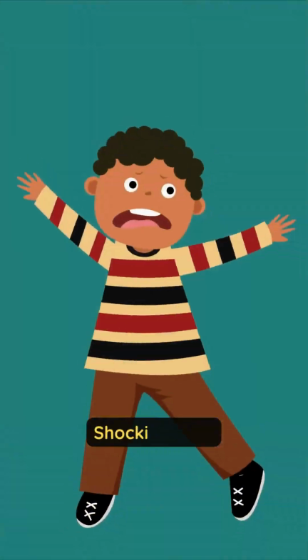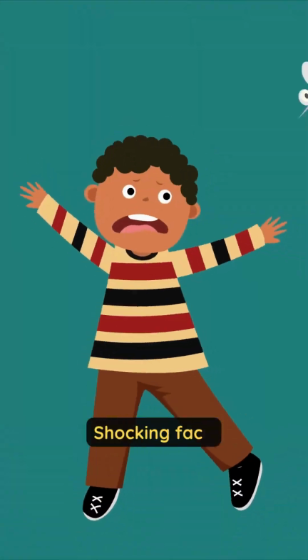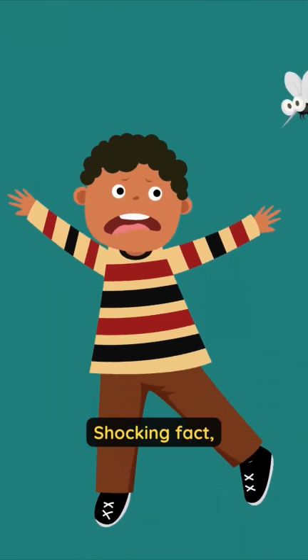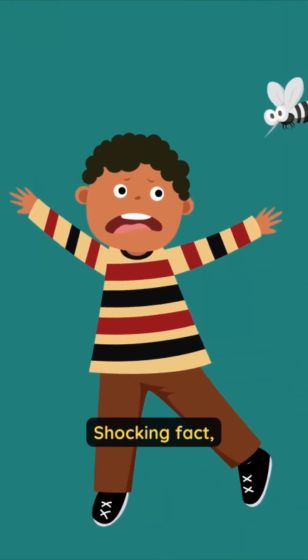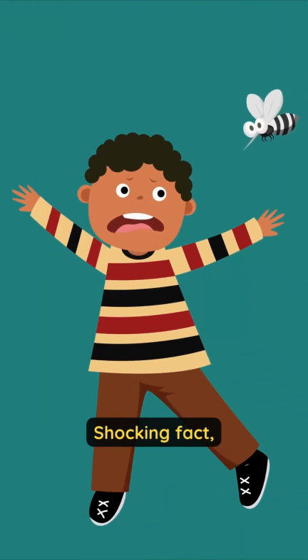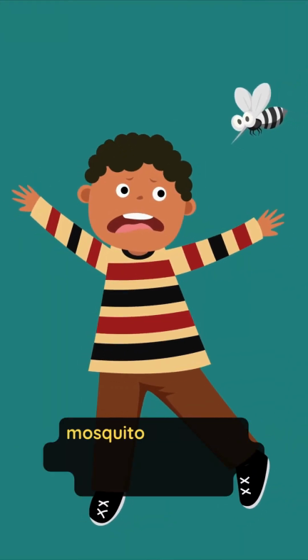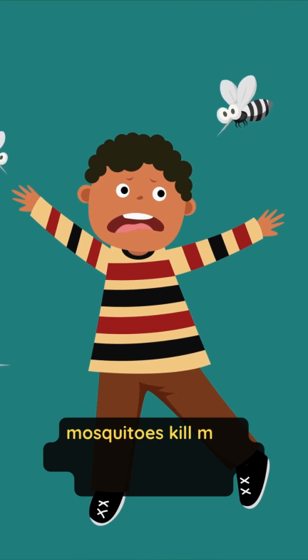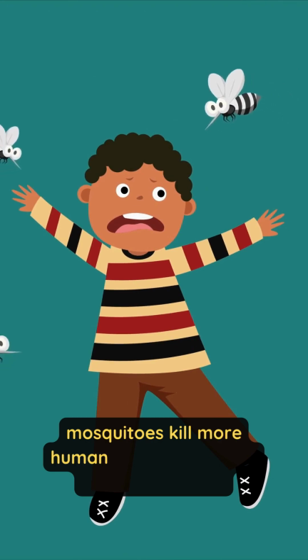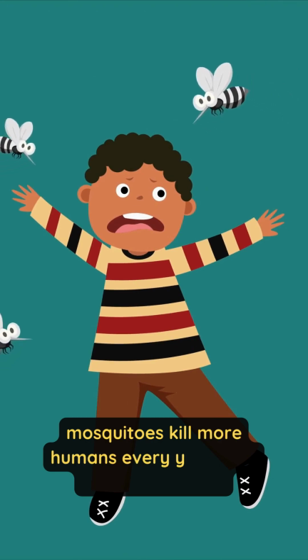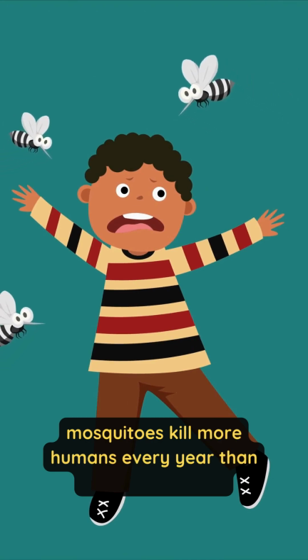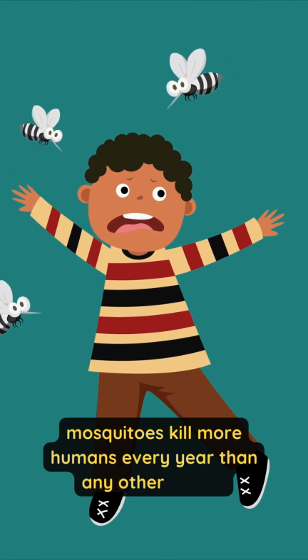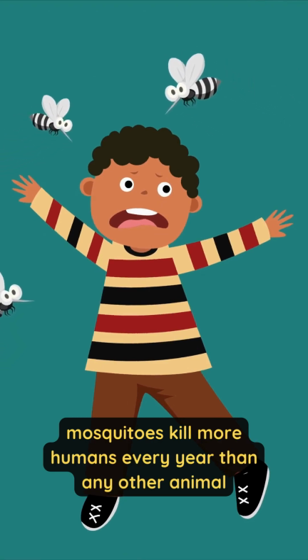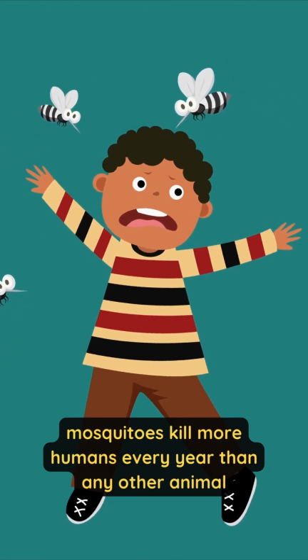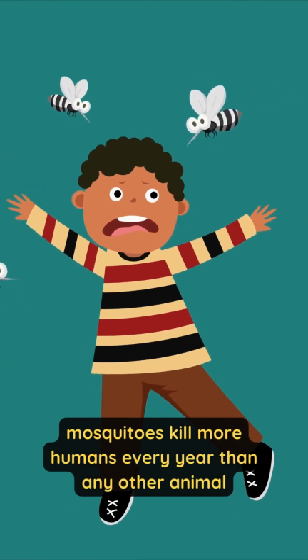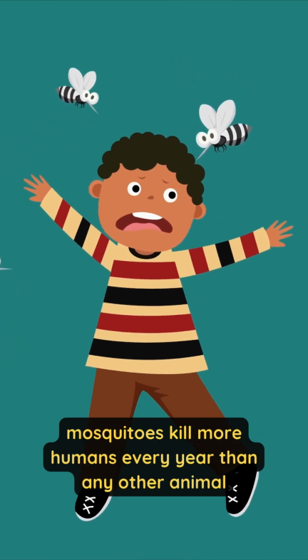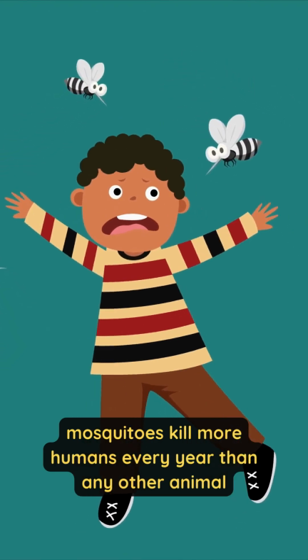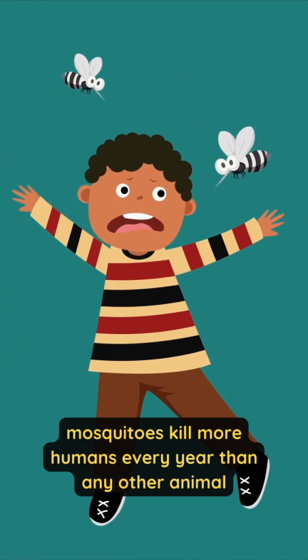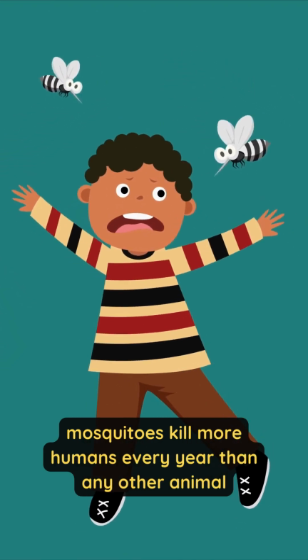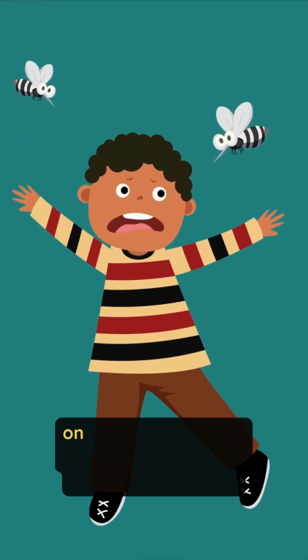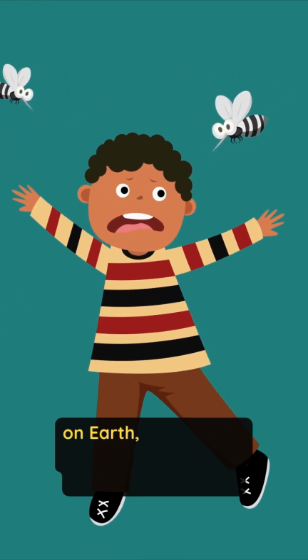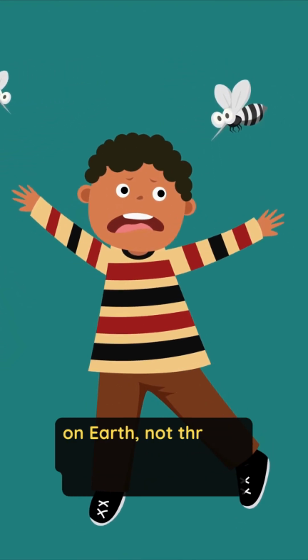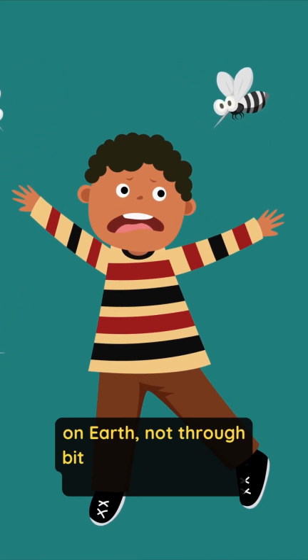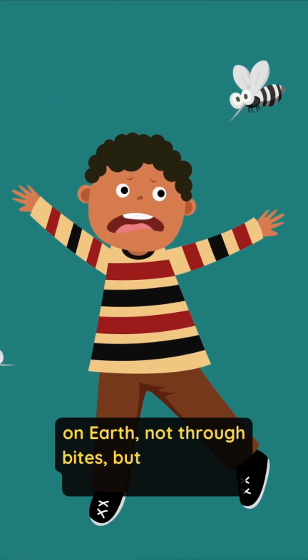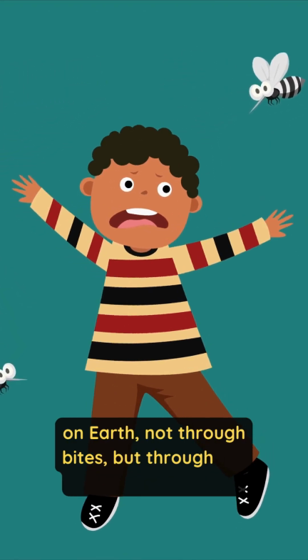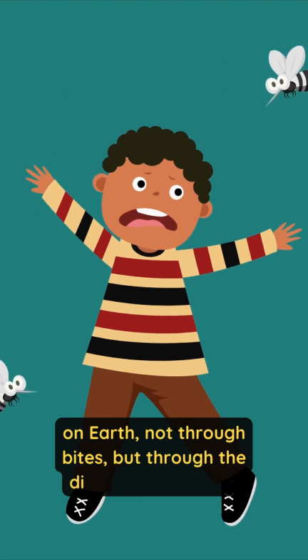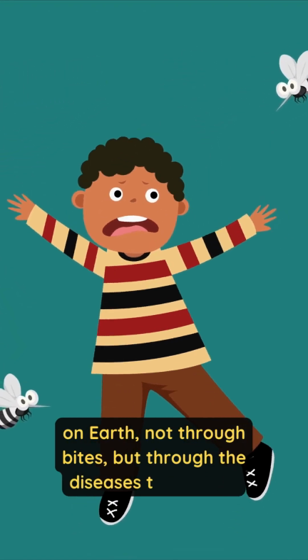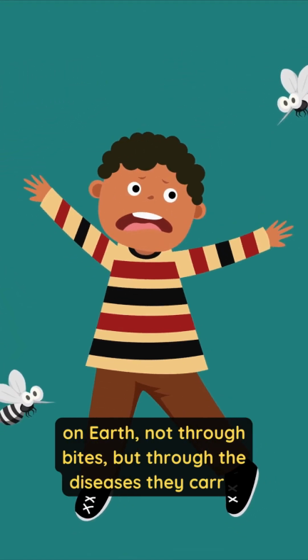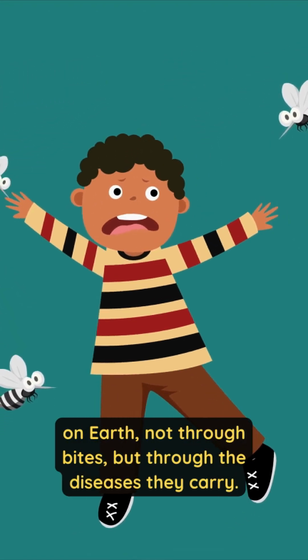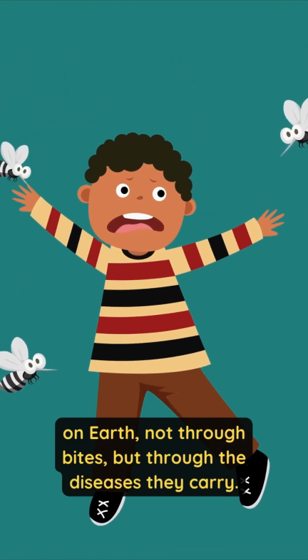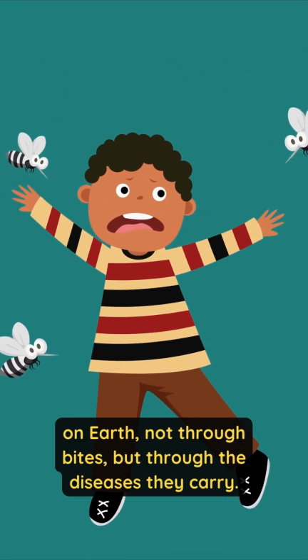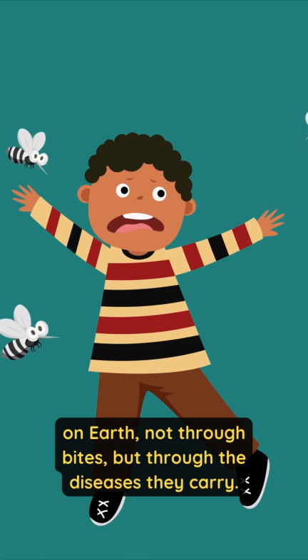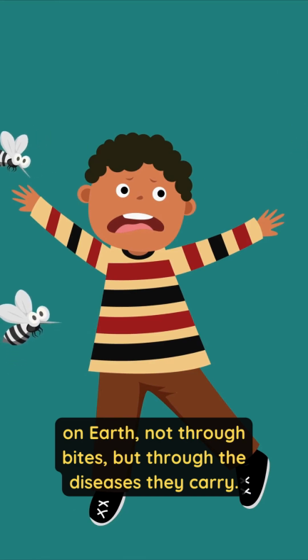Shocking fact: mosquitoes kill more humans every year than any other animal on Earth — not through bites, but through the diseases they carry.